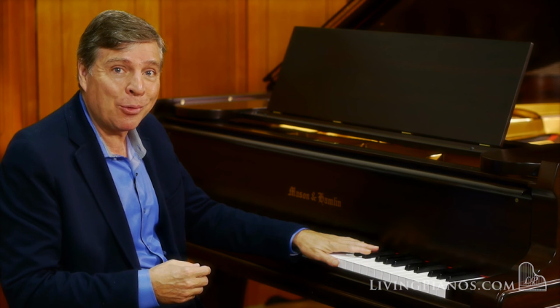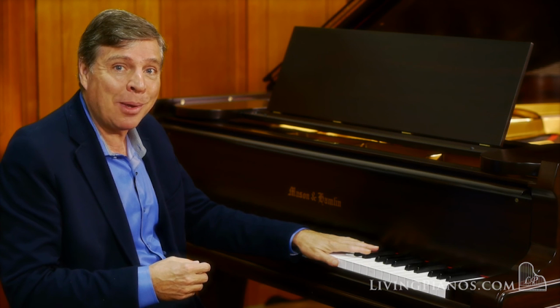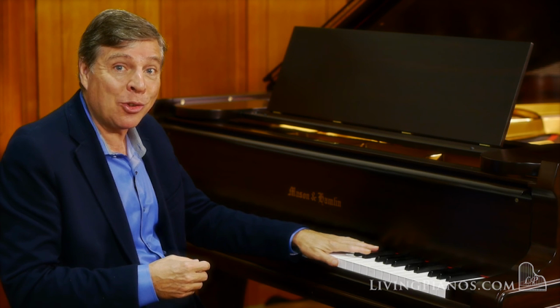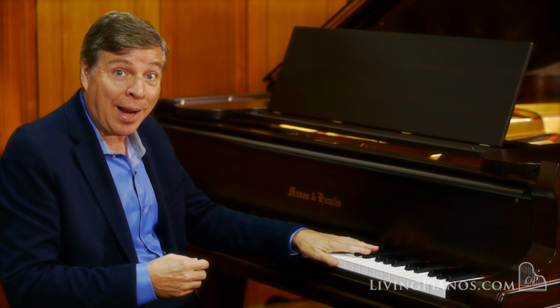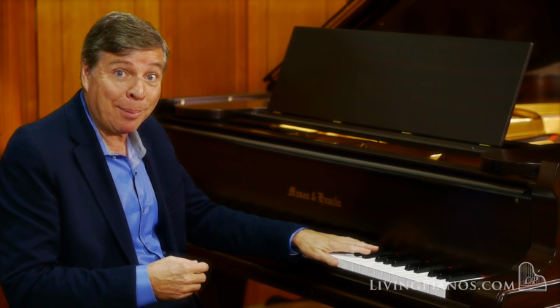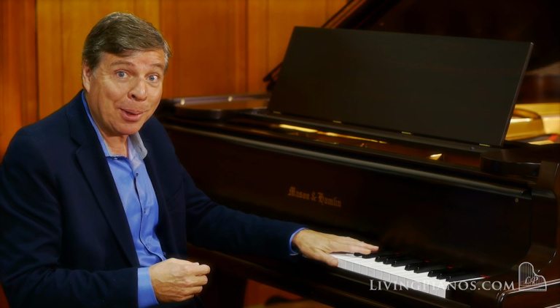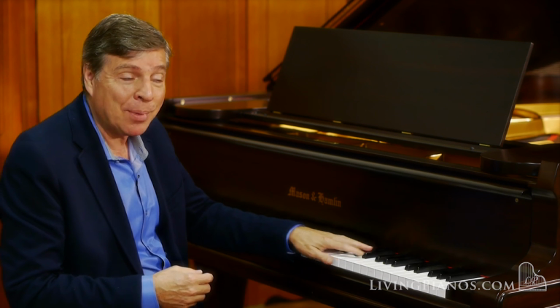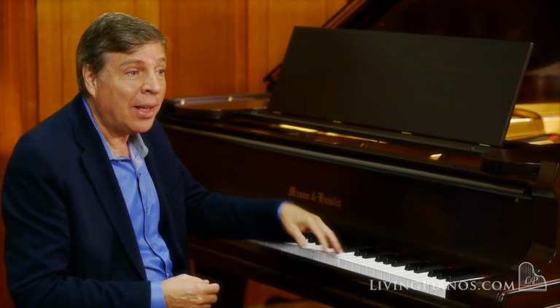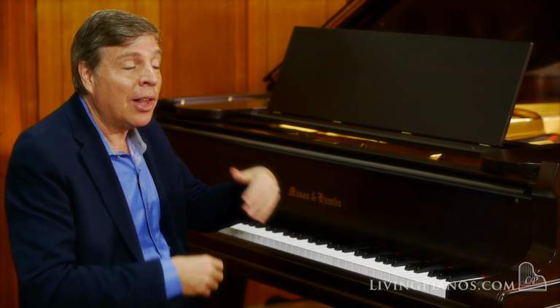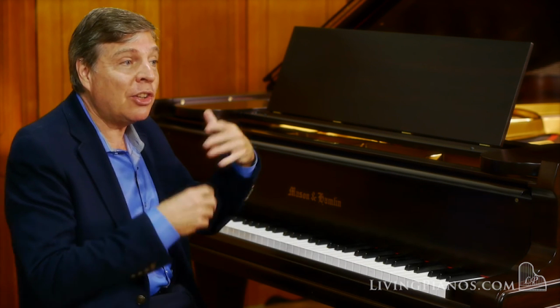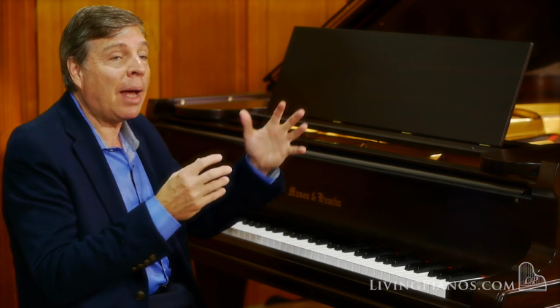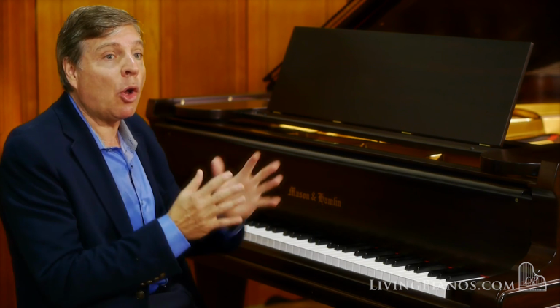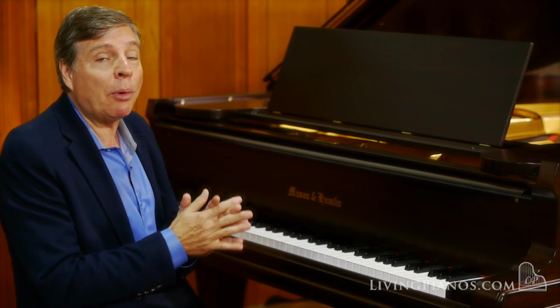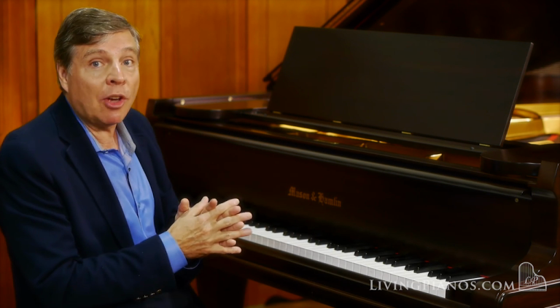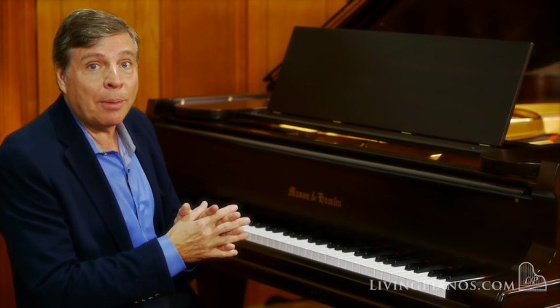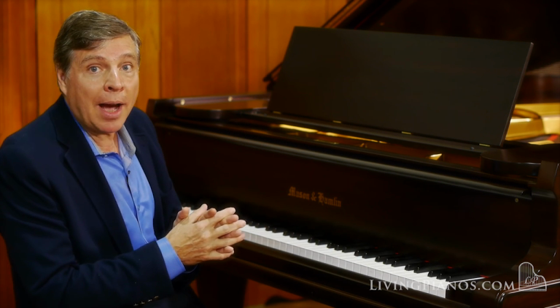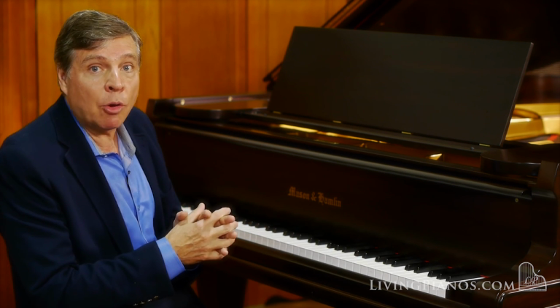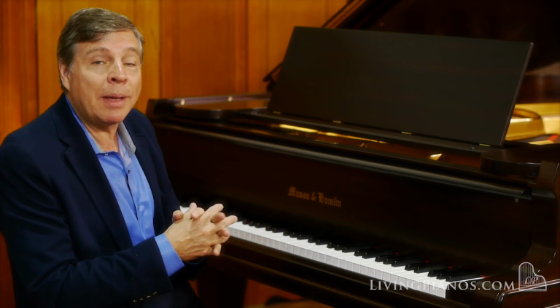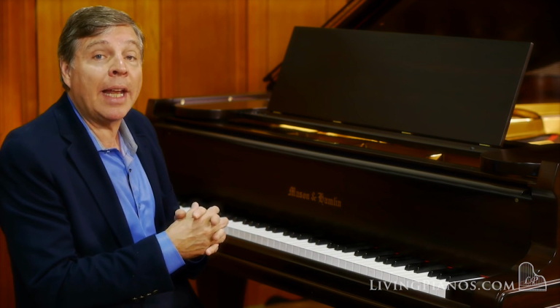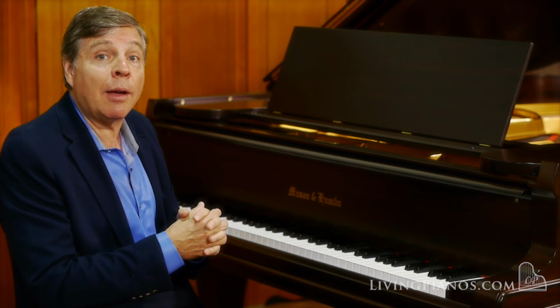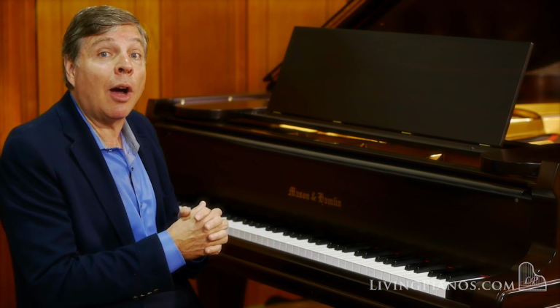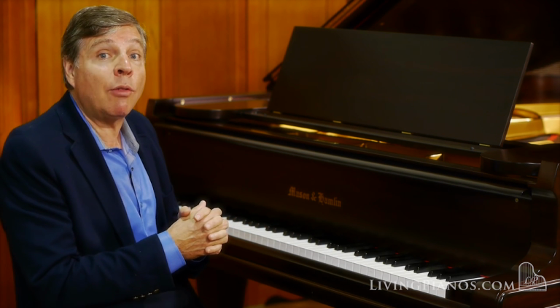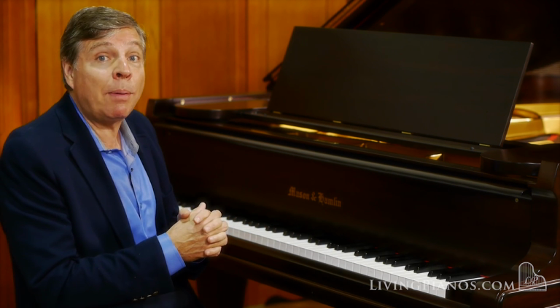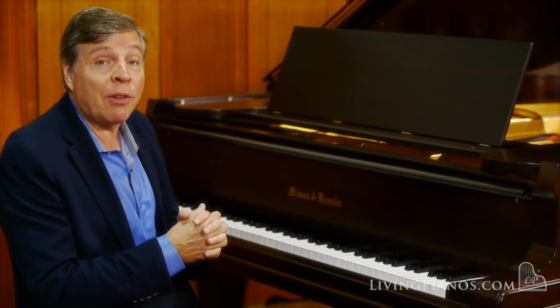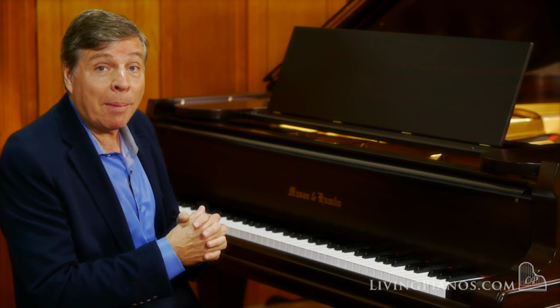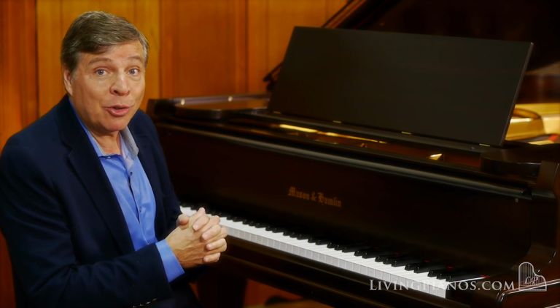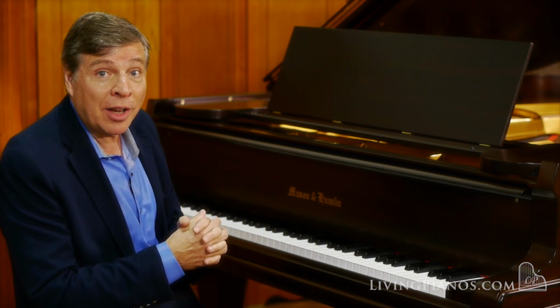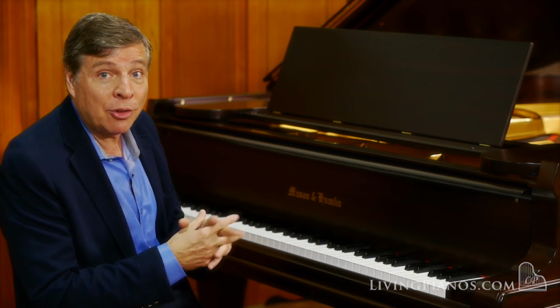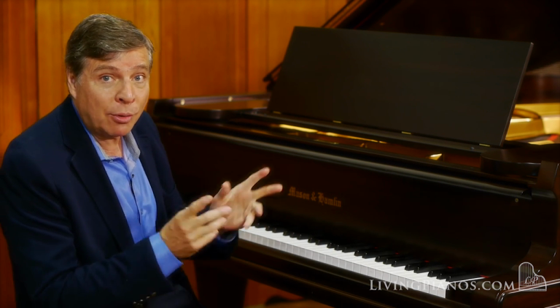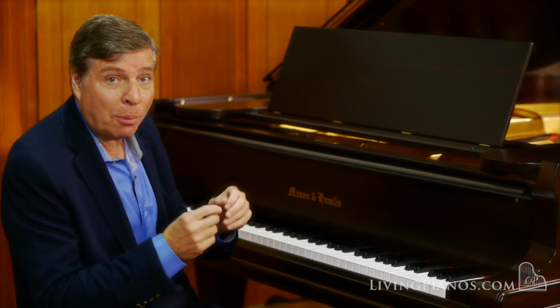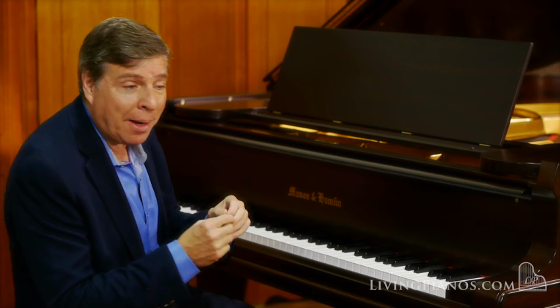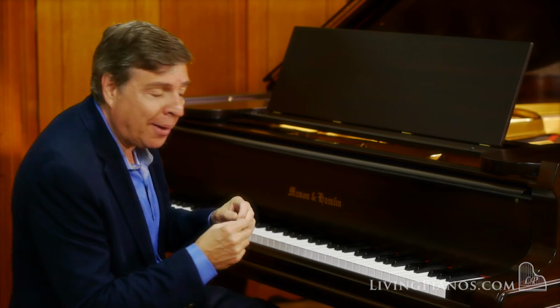Listen how it opens up now — the beginning of the B-flat minor Scherzo of Chopin.